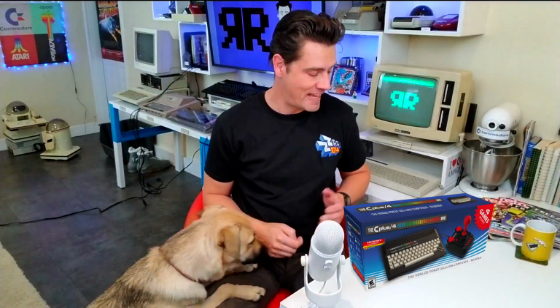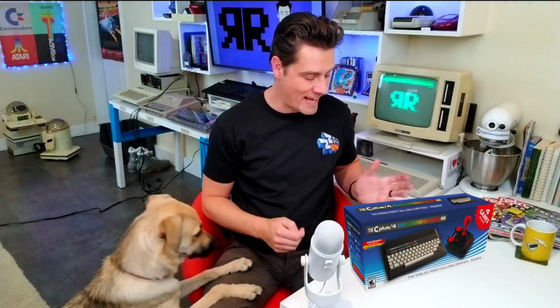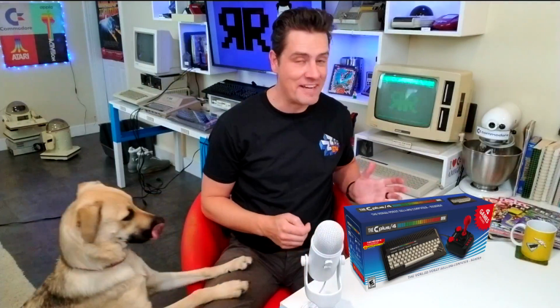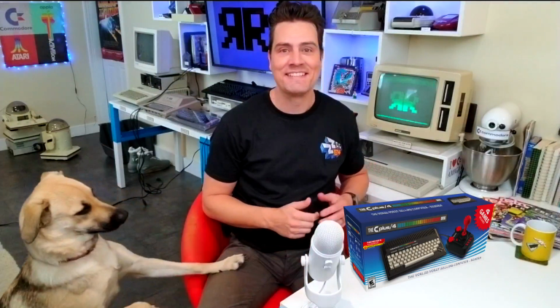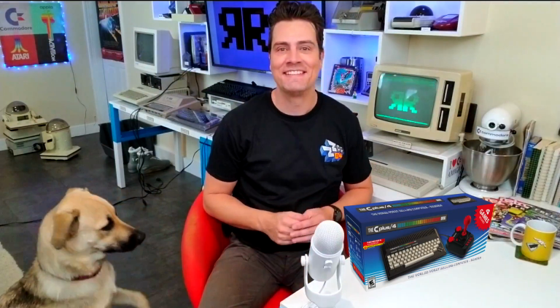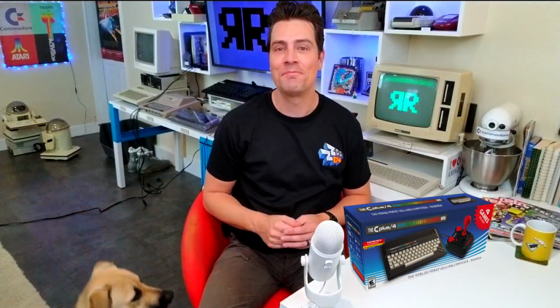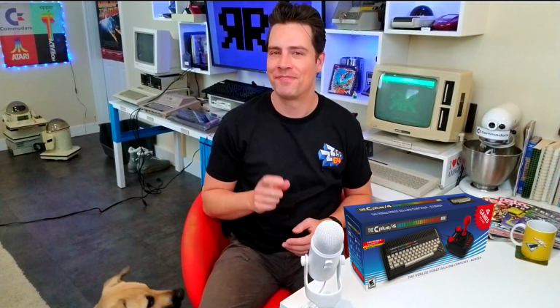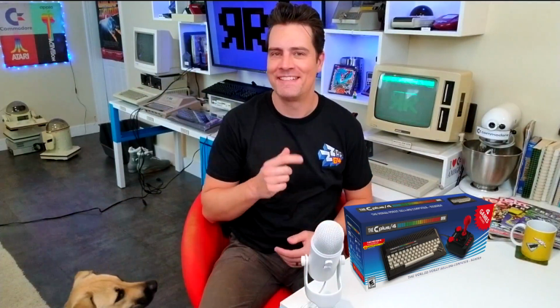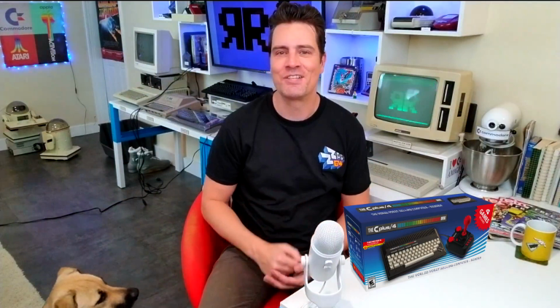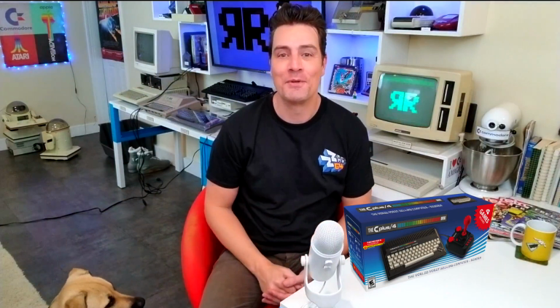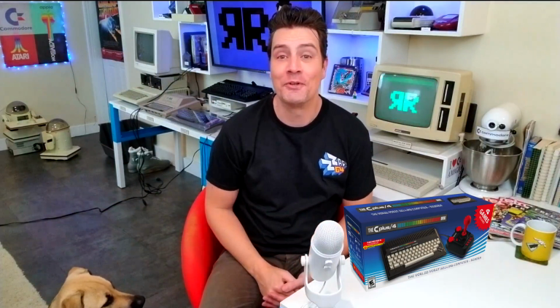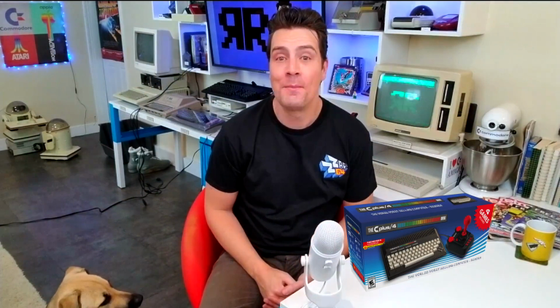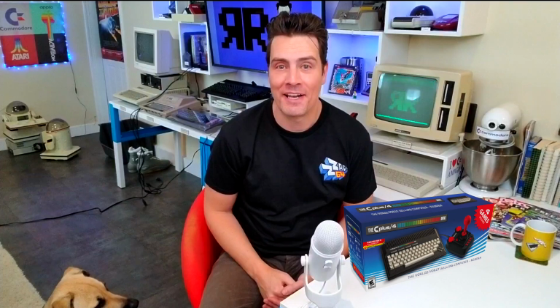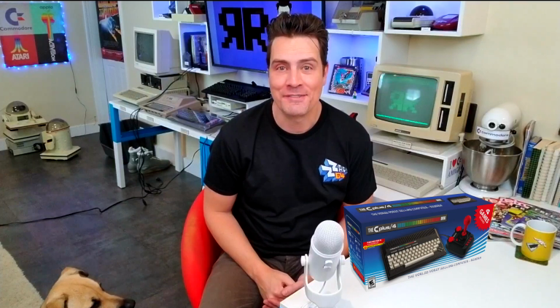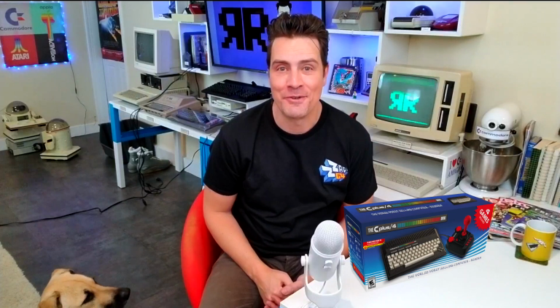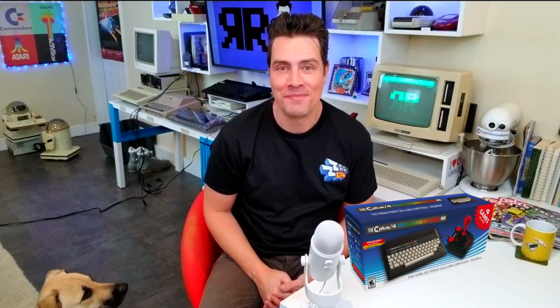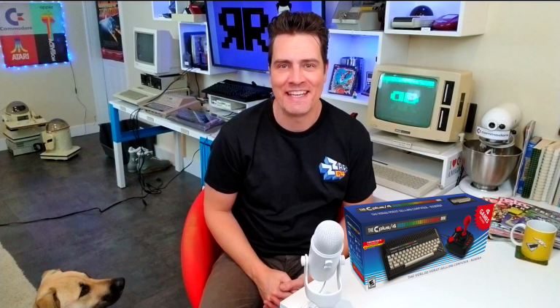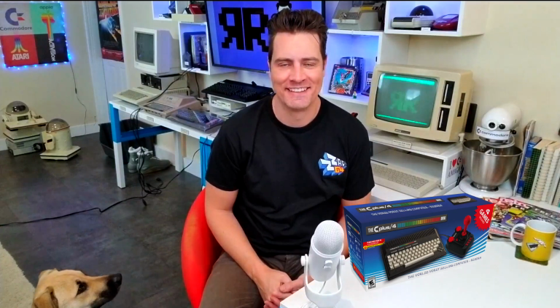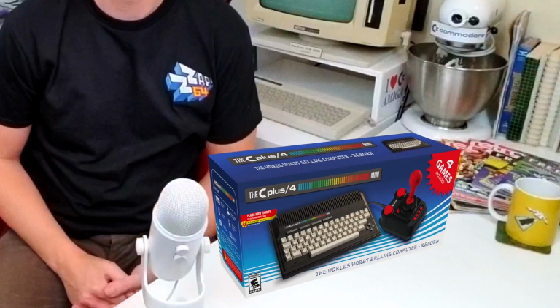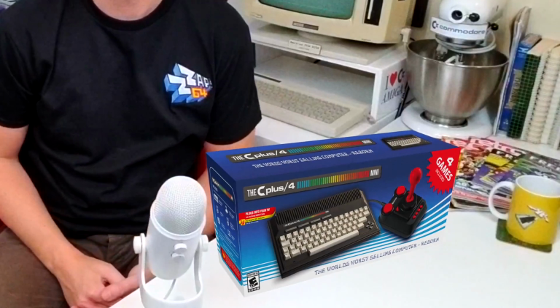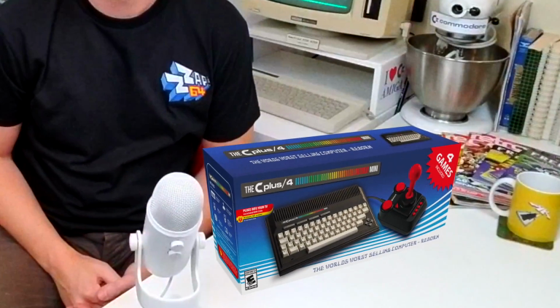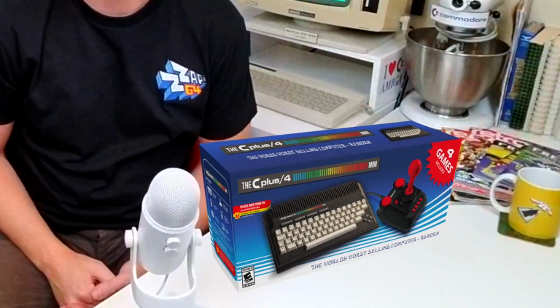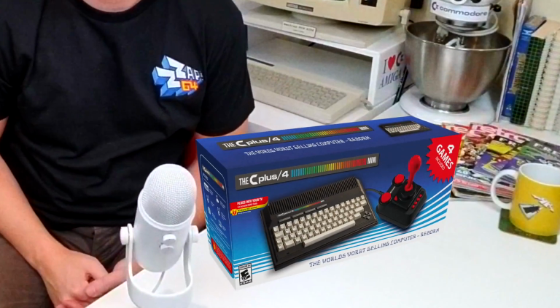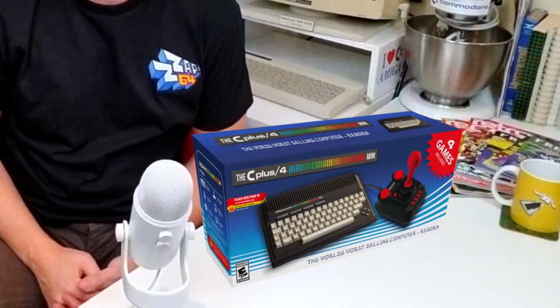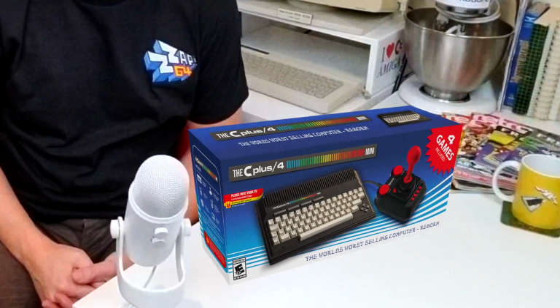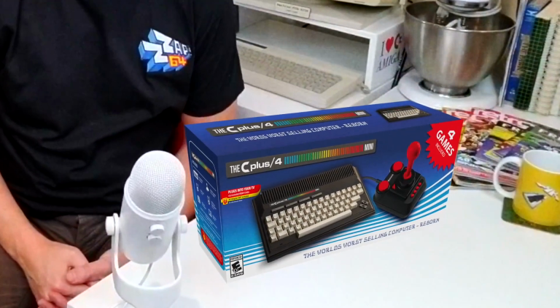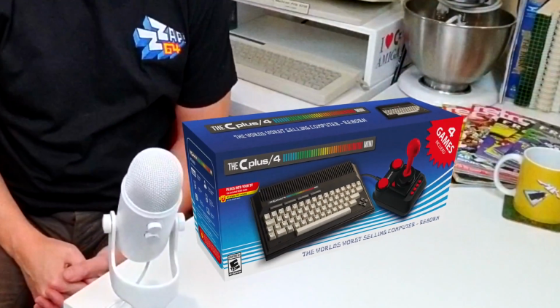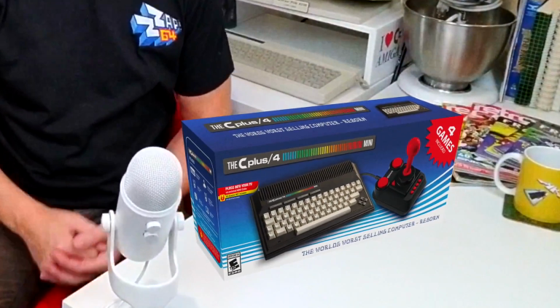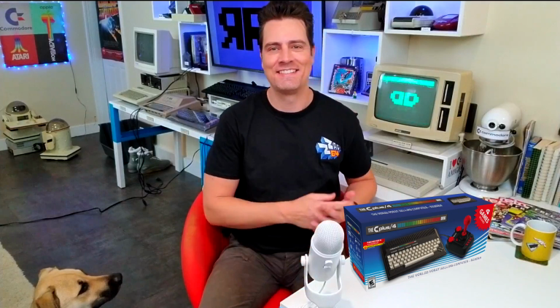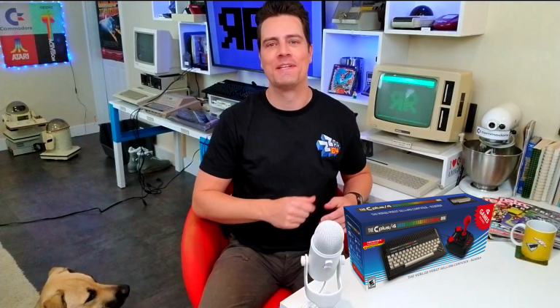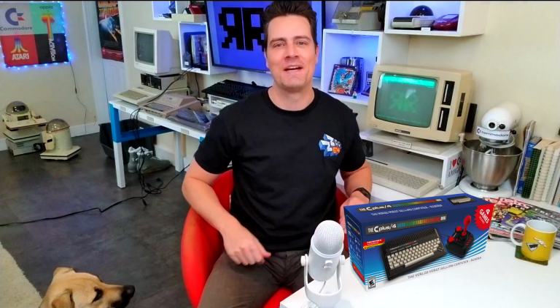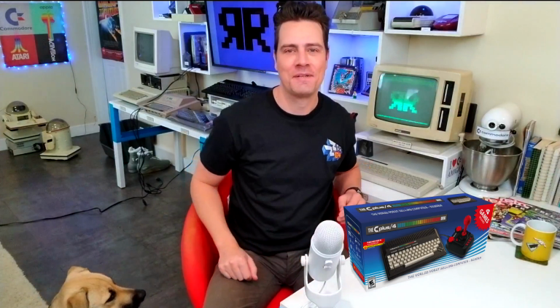And here it is. It's the Commodore Plus/4 Mini. Let's open it up.